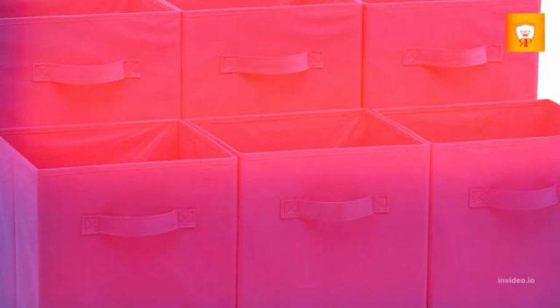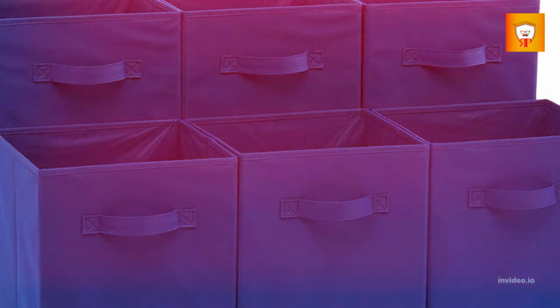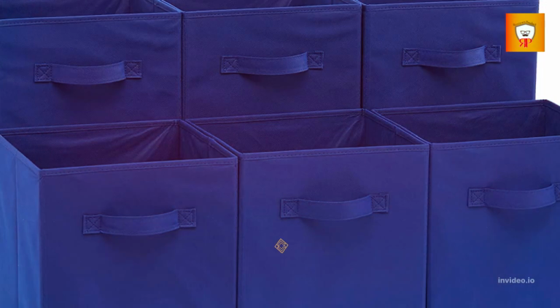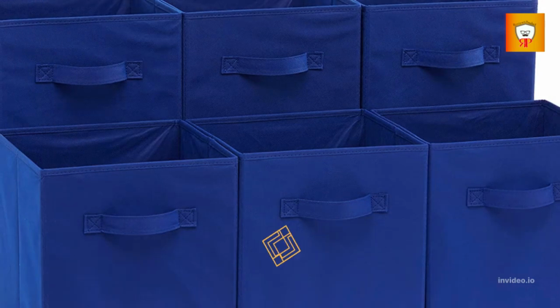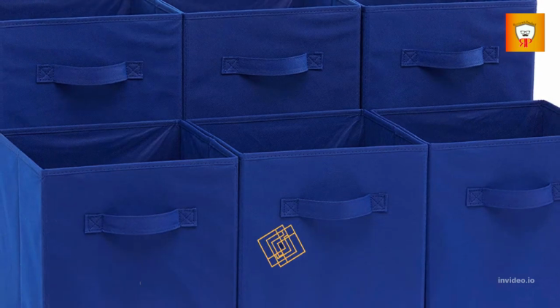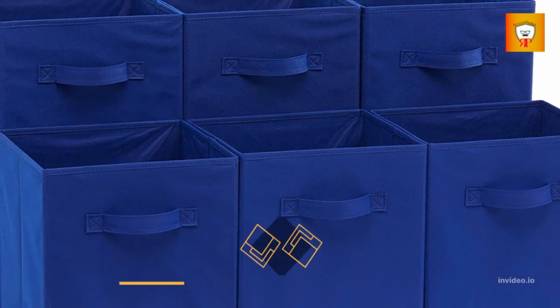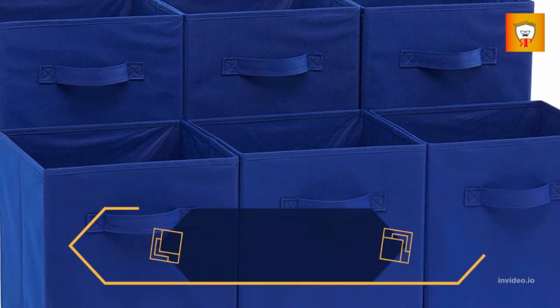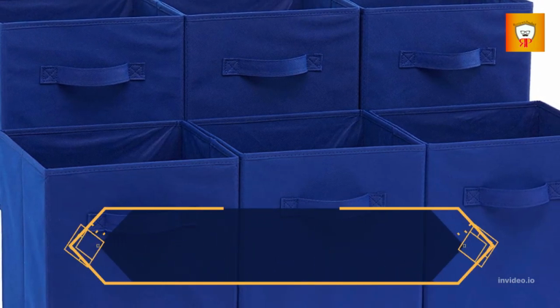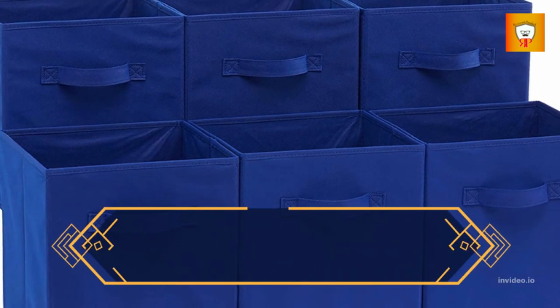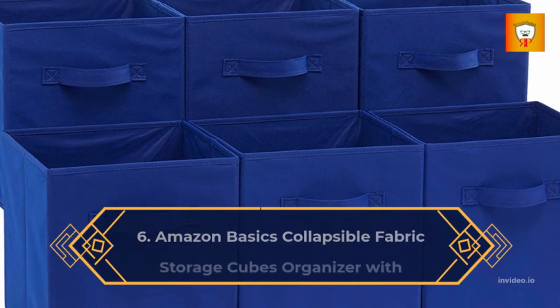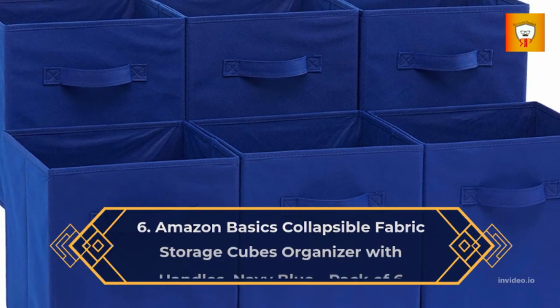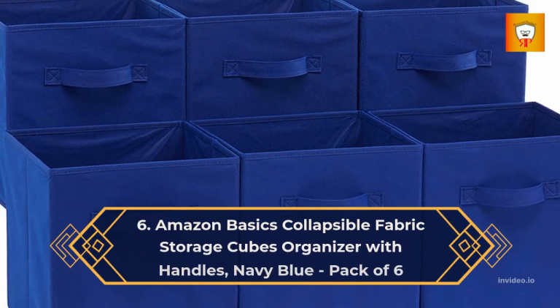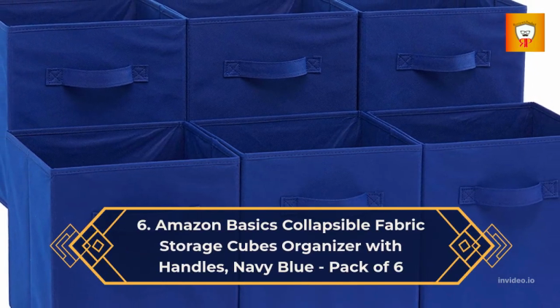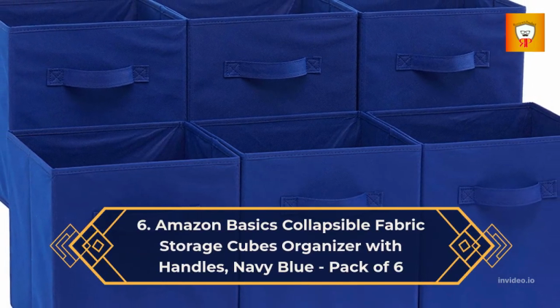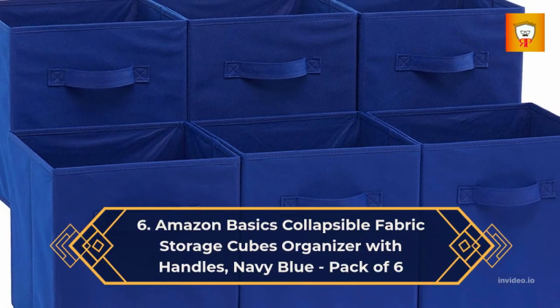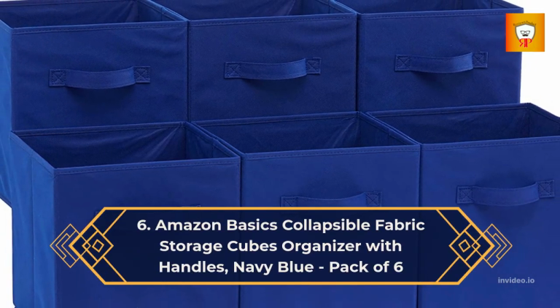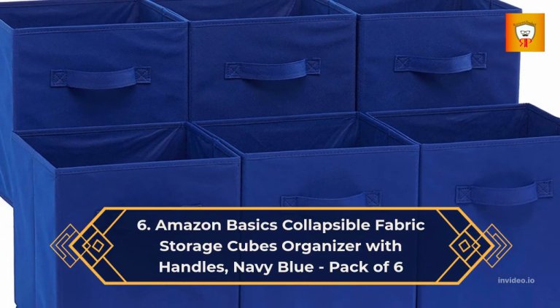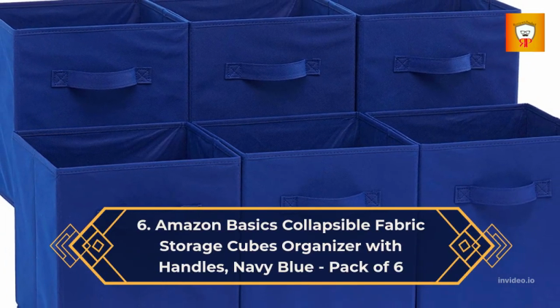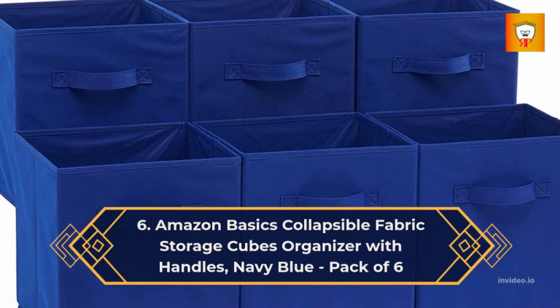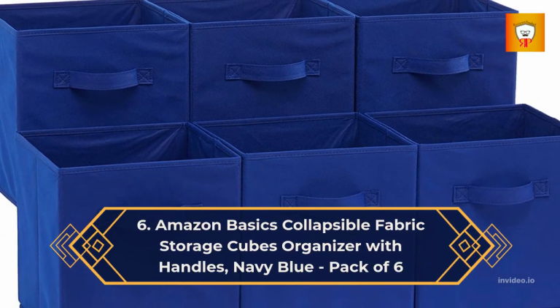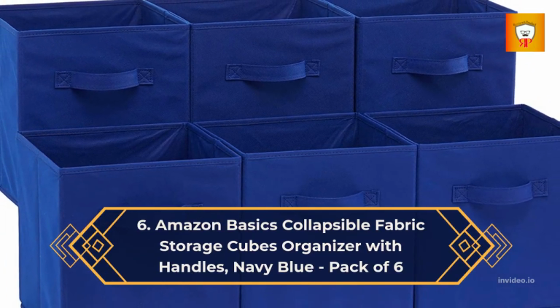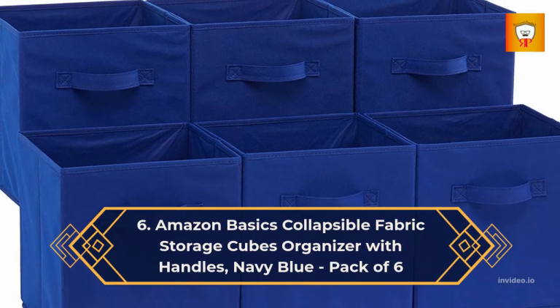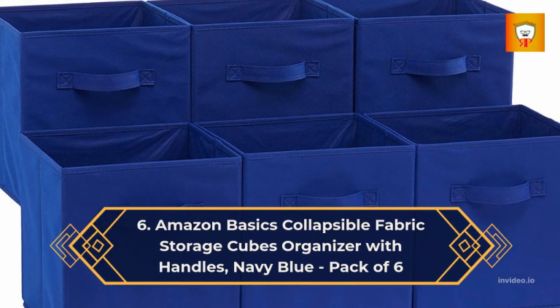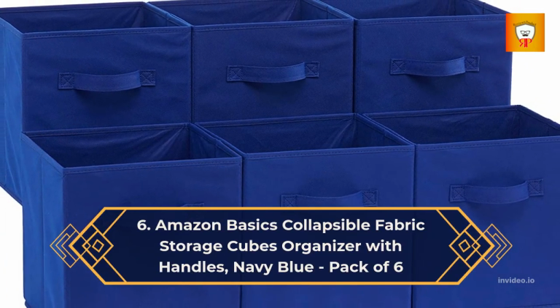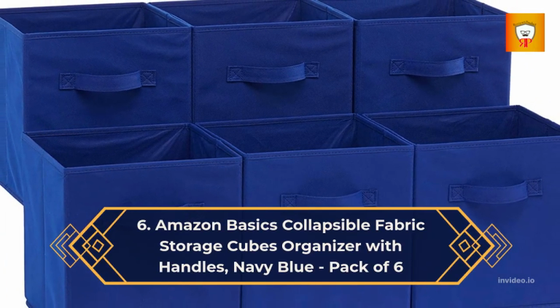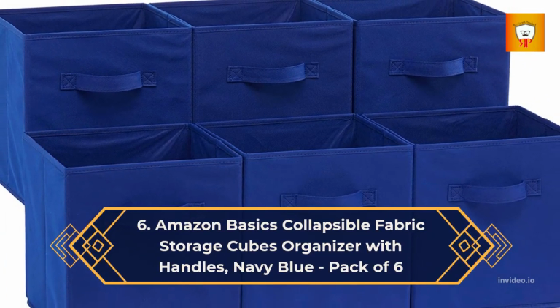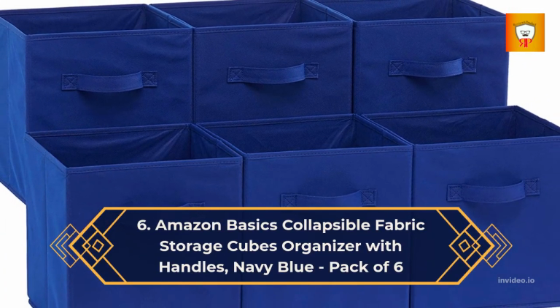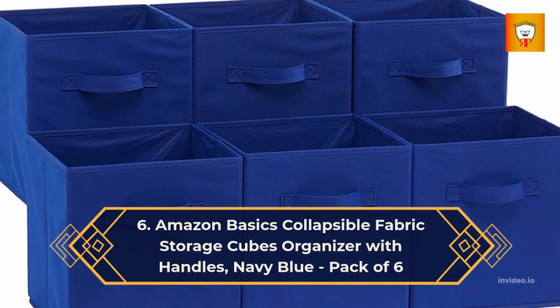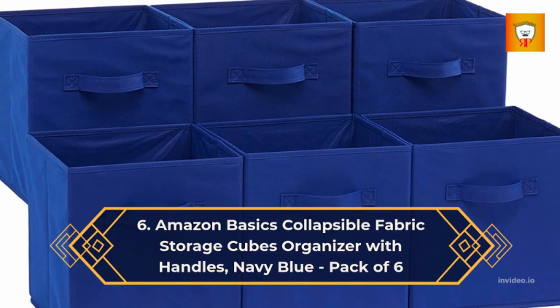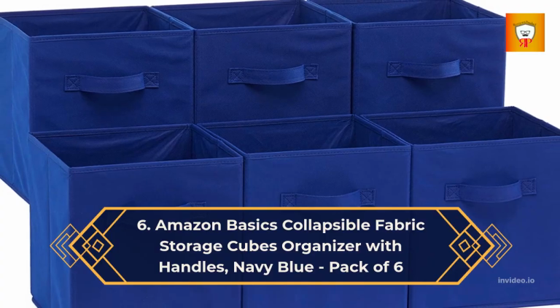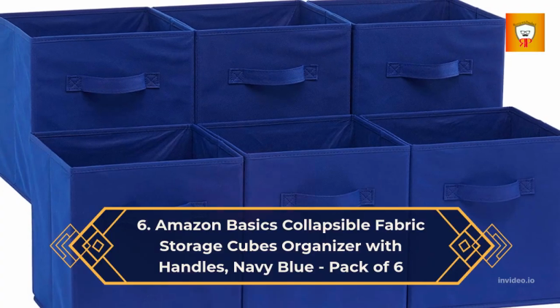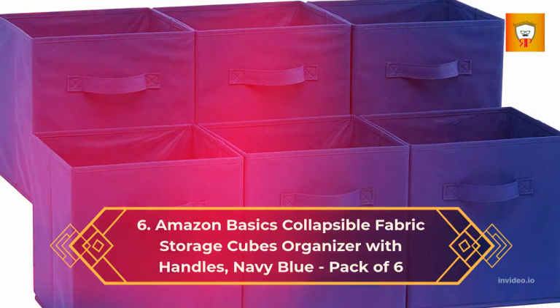6. Amazon Basics Collapsible Fabric Storage Cubes Organizer with Handles — Navy Blue, Pack of 6.